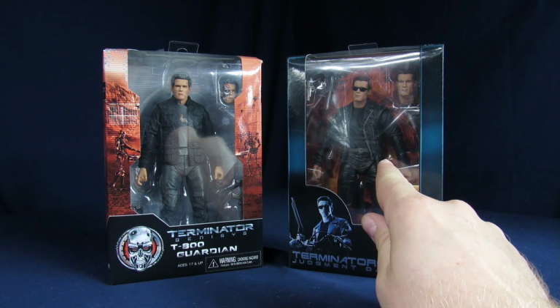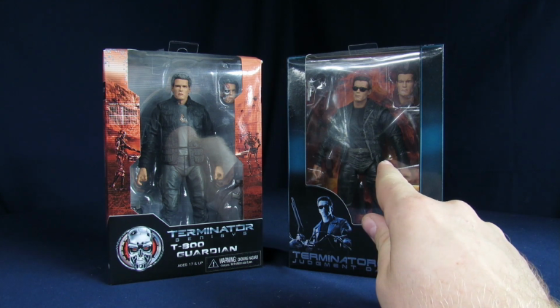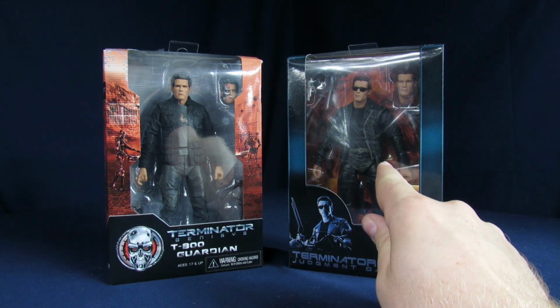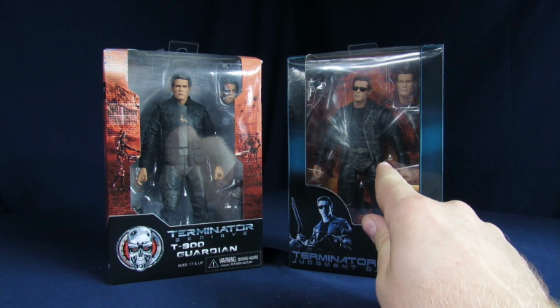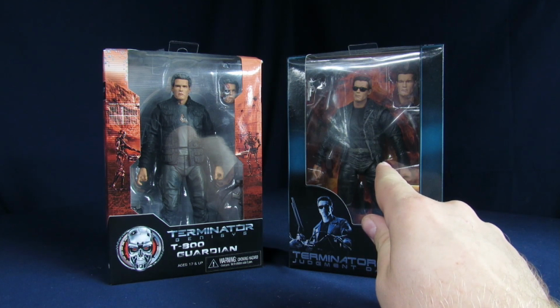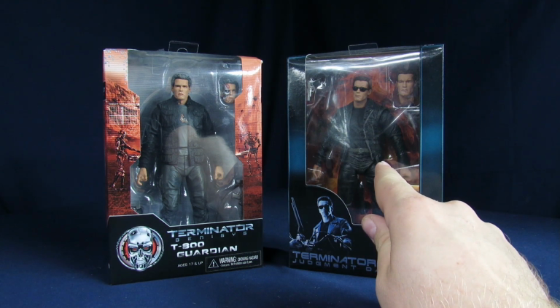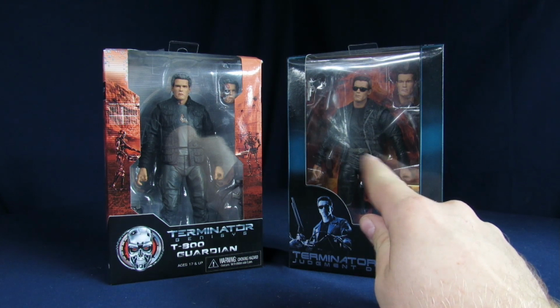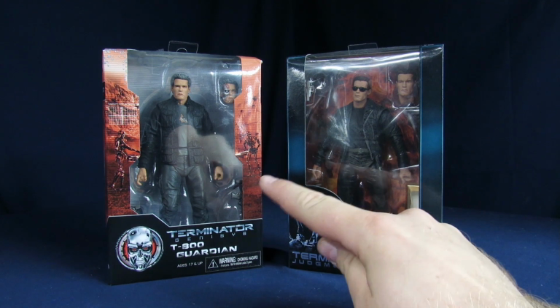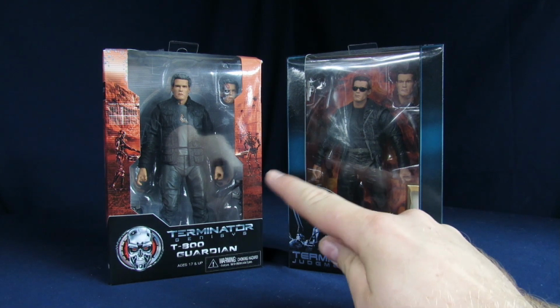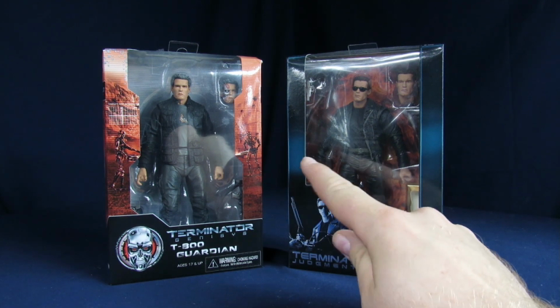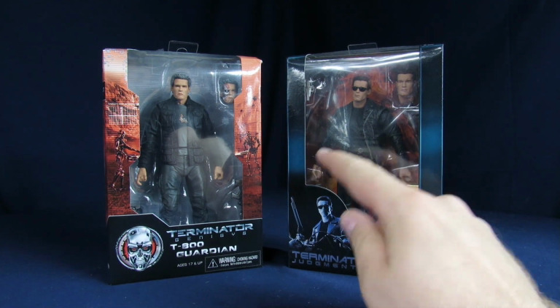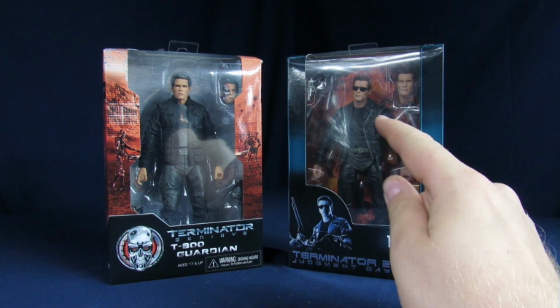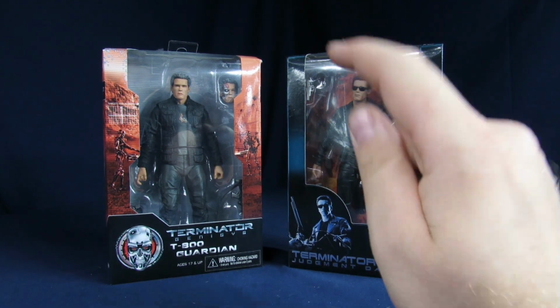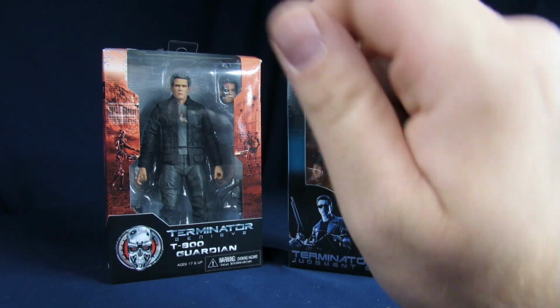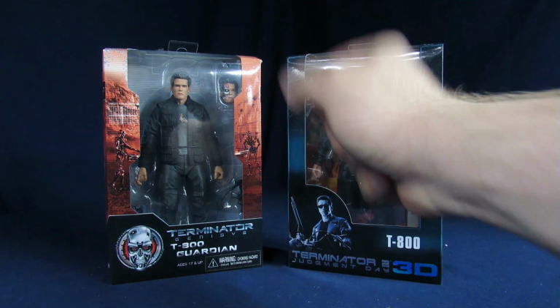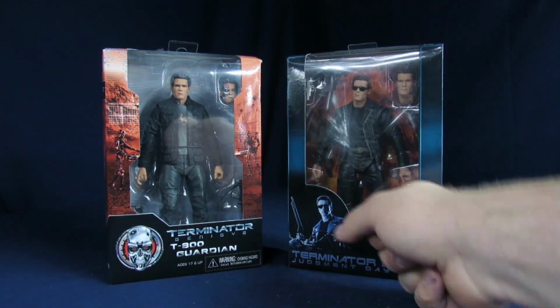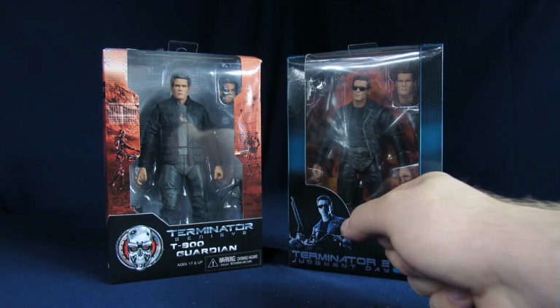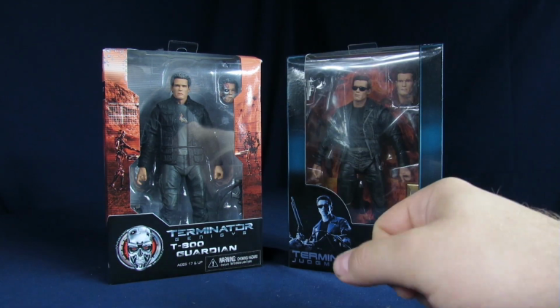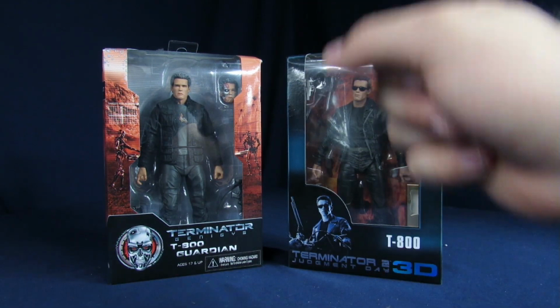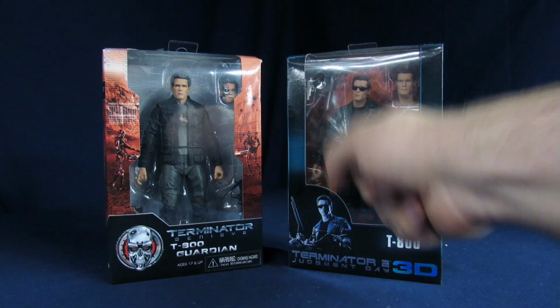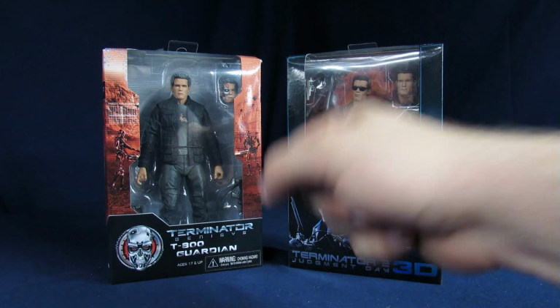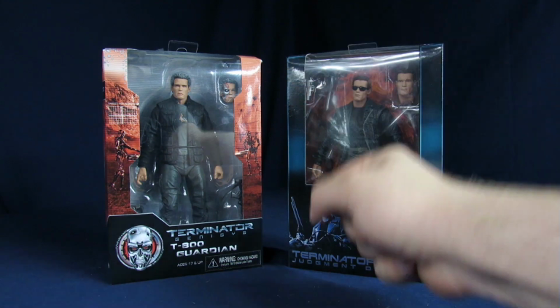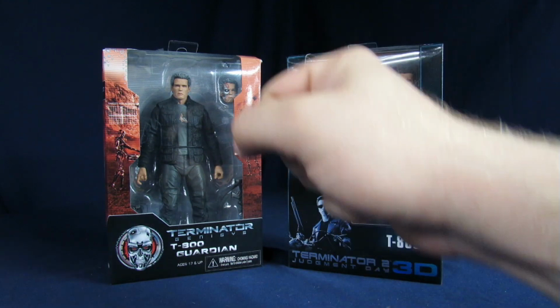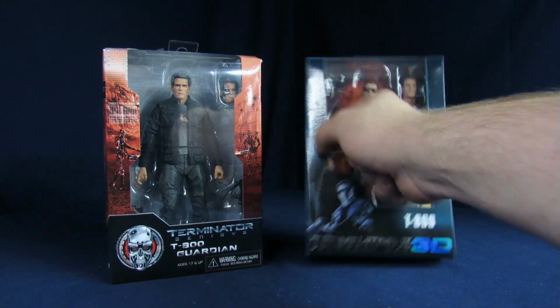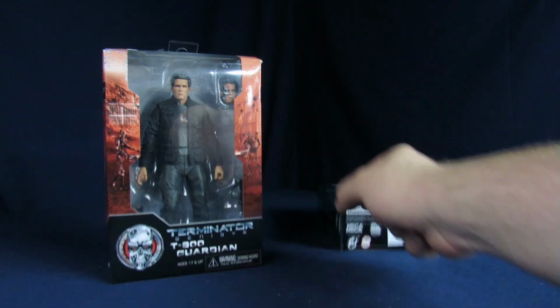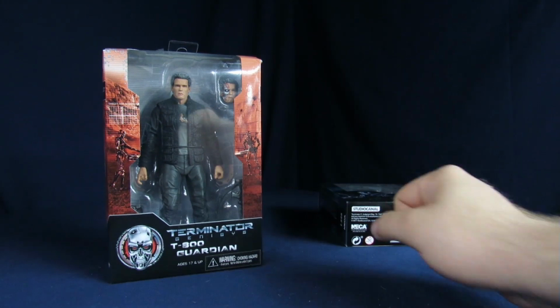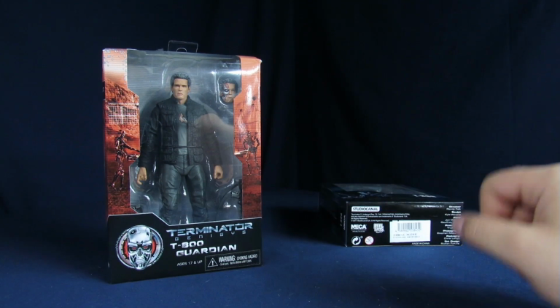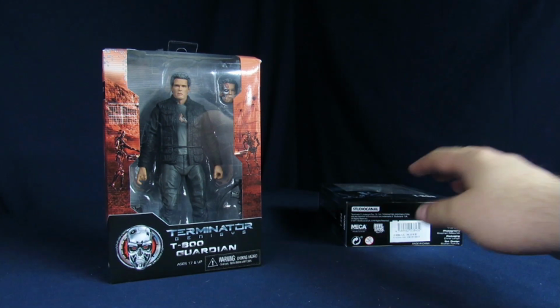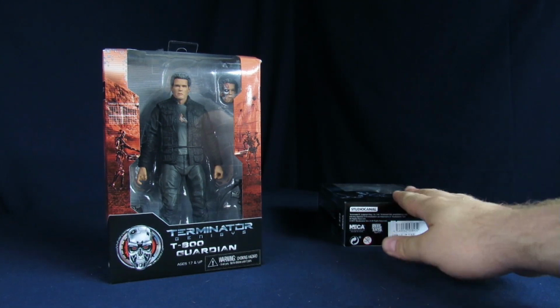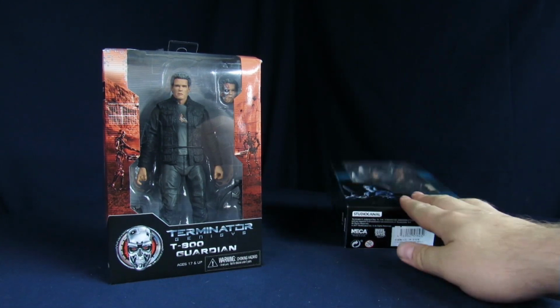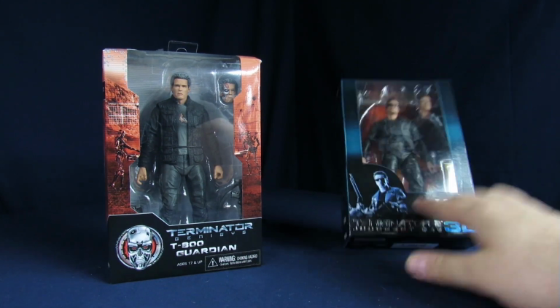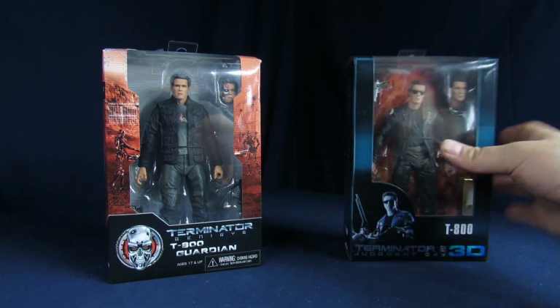For once, I want to go to the other channel. Review that never... Can't reach it! Not that one! There we go. The other one, push the other one.